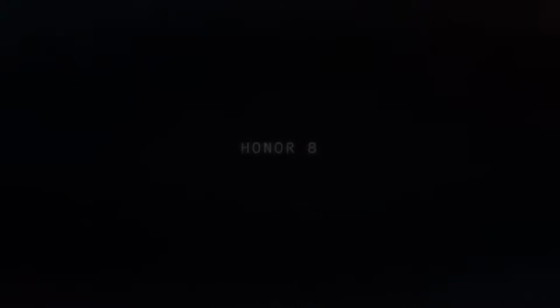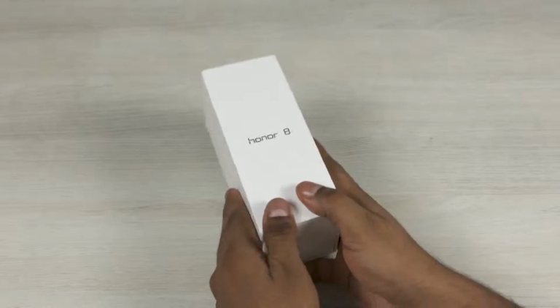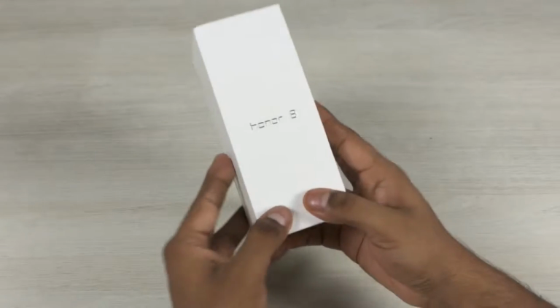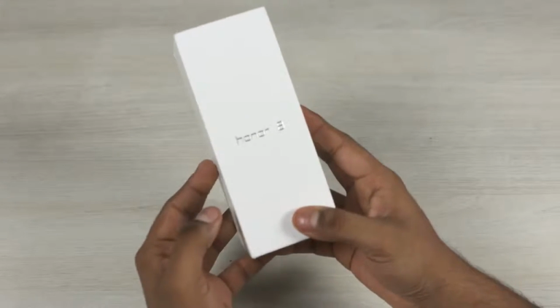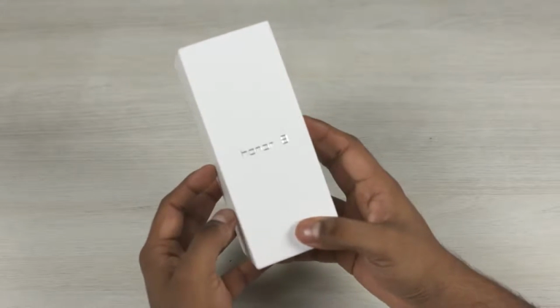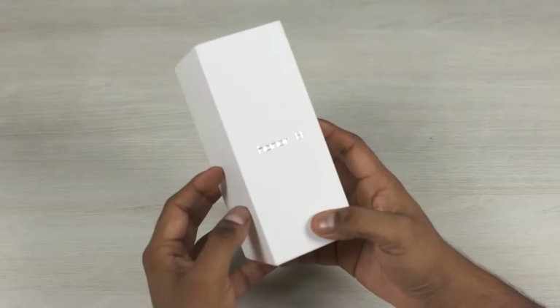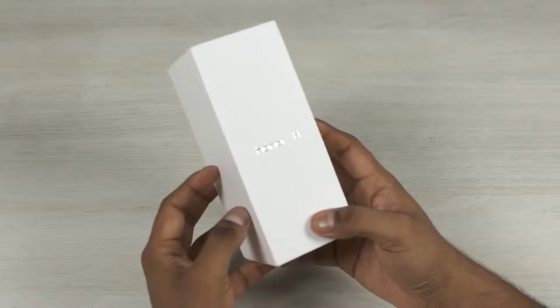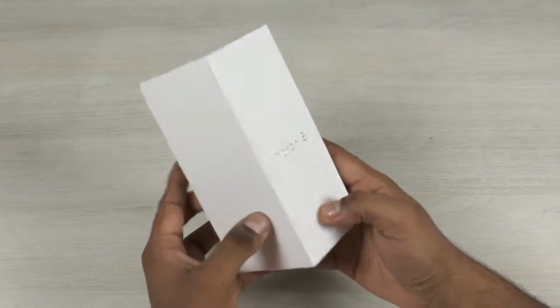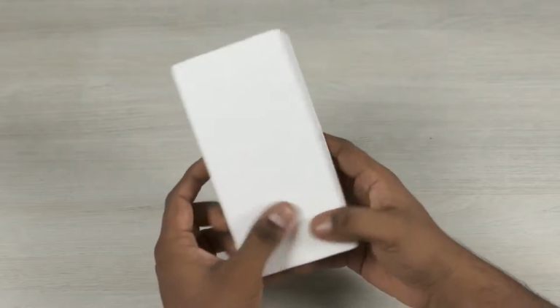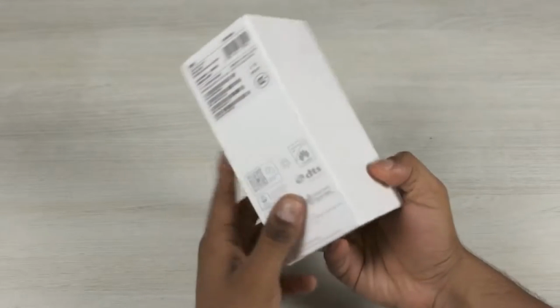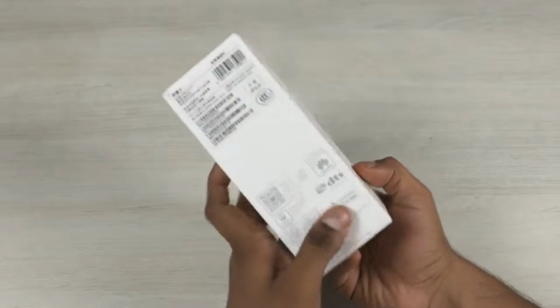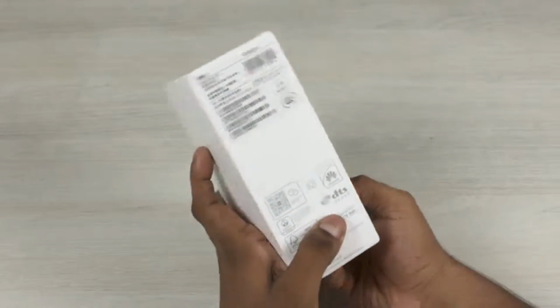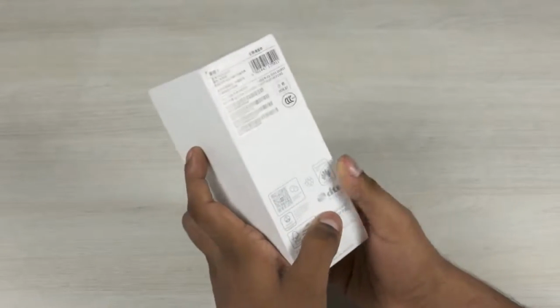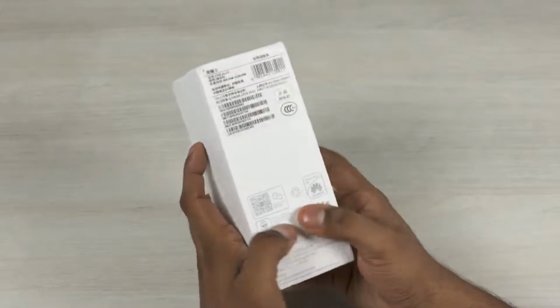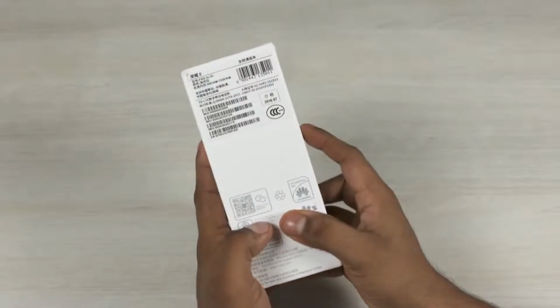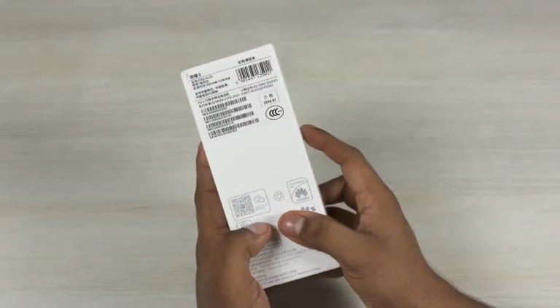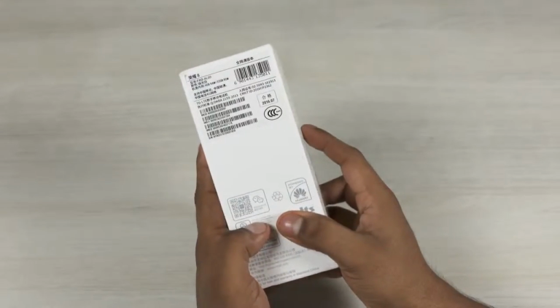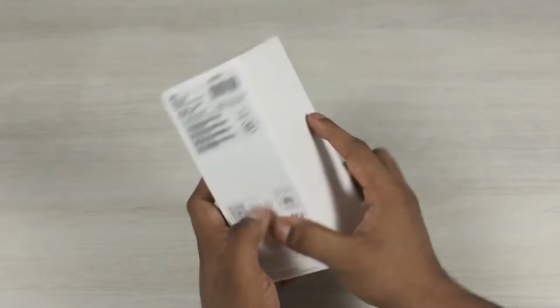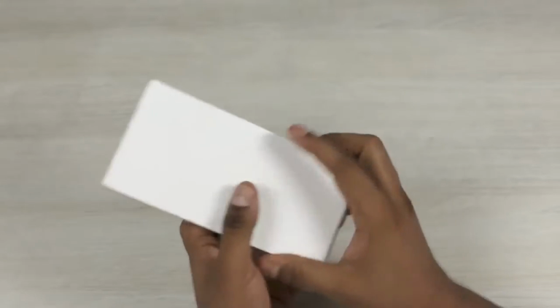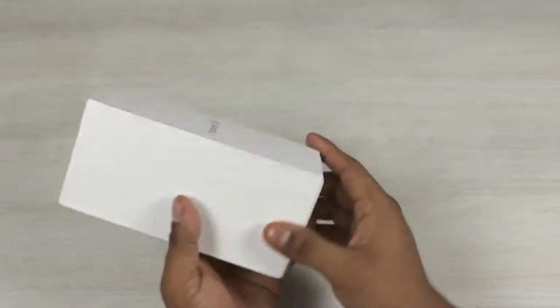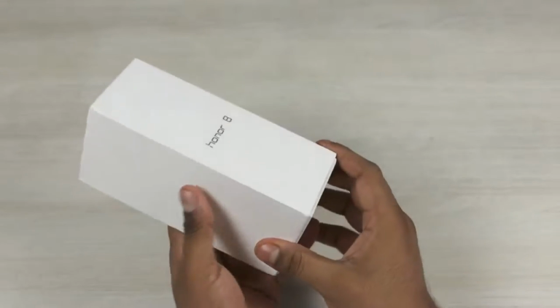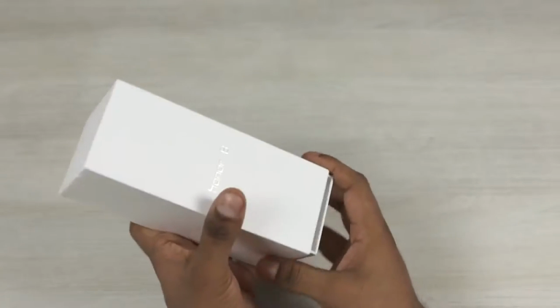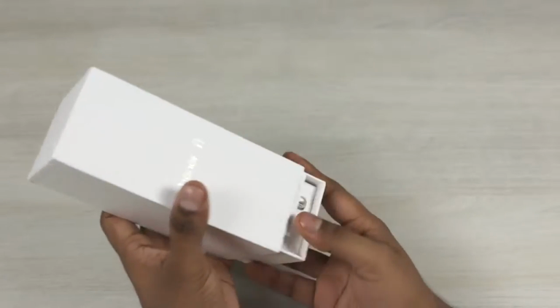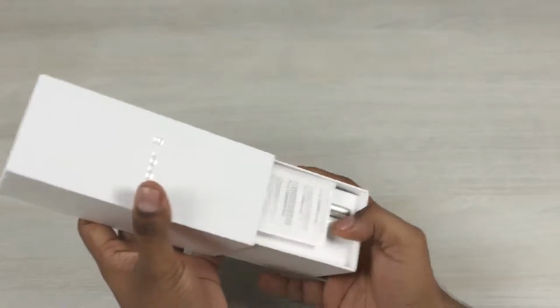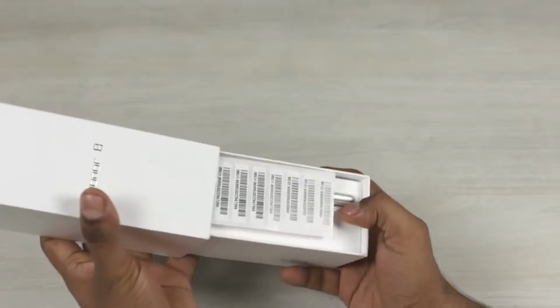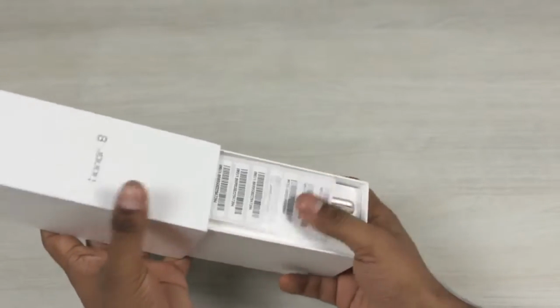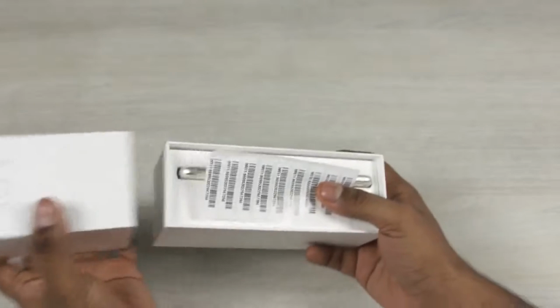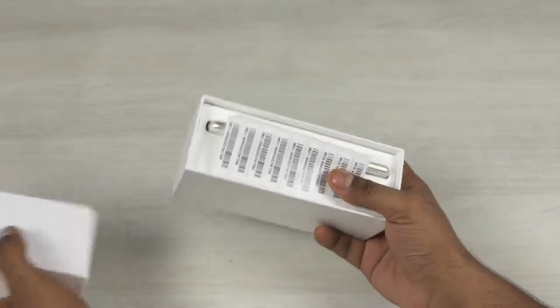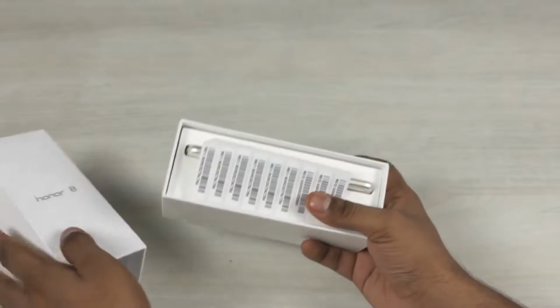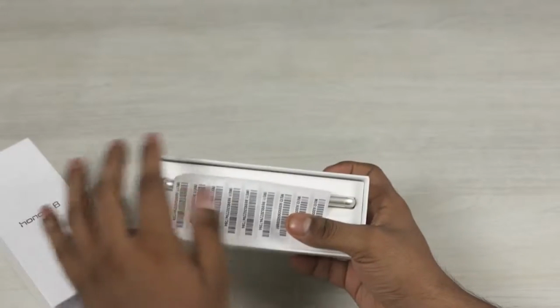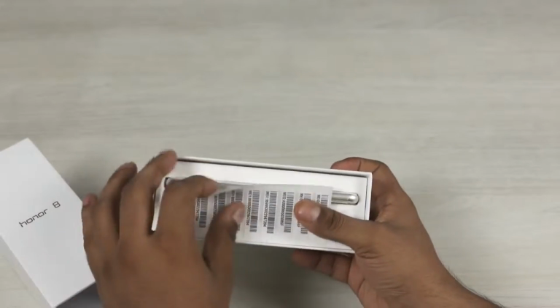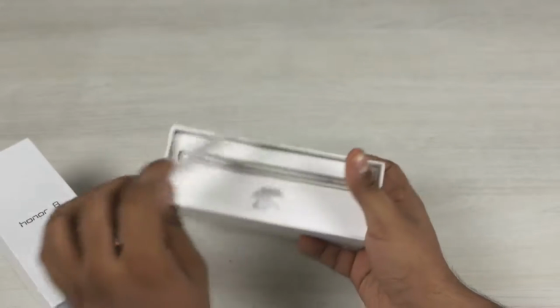Hey guys, Ash here from C4ETech and in today's video, we are going to be unboxing the new Honor 8 from Huawei and taking a quick look.